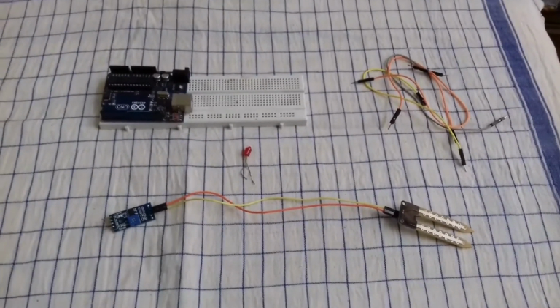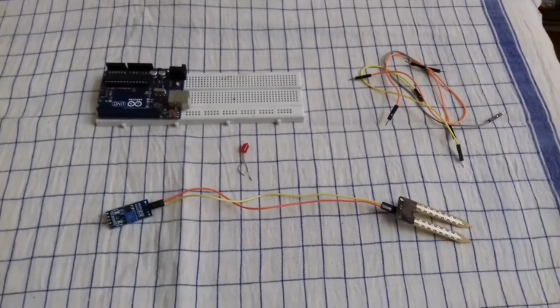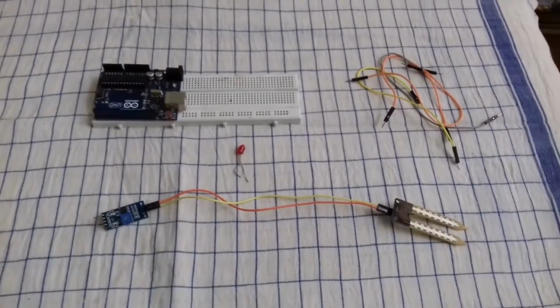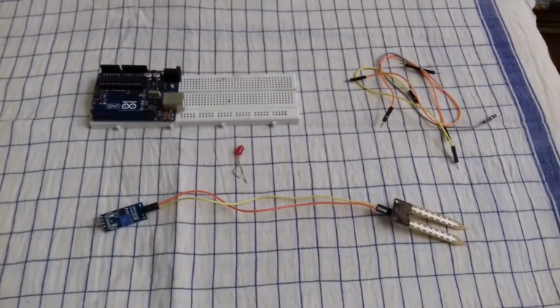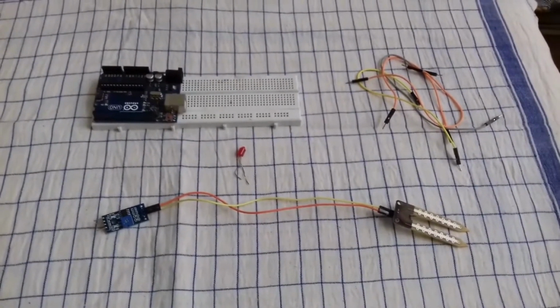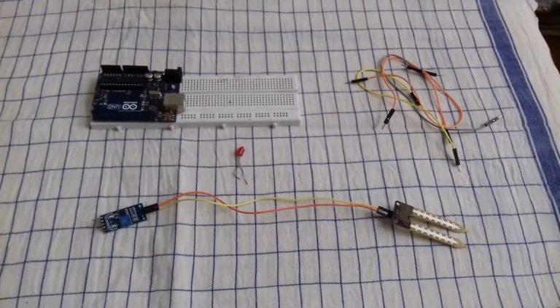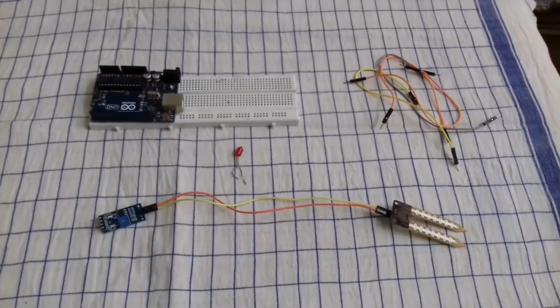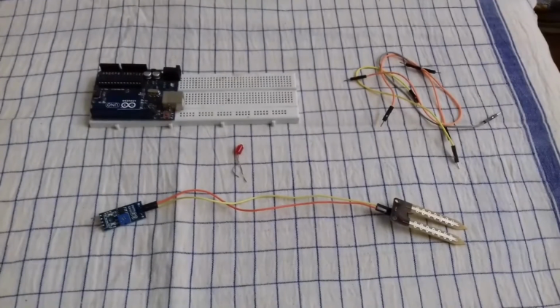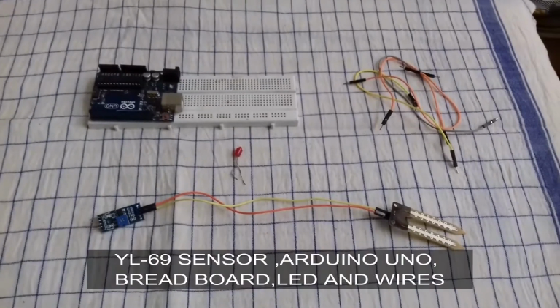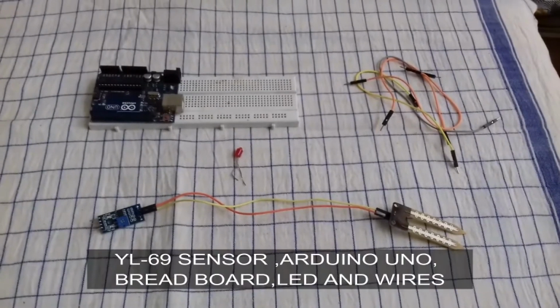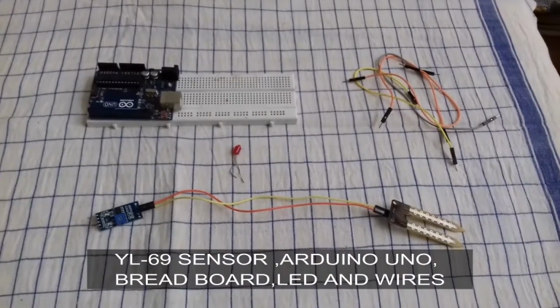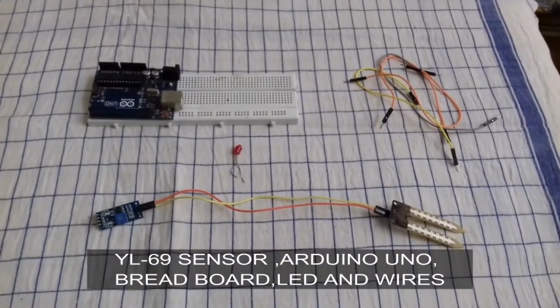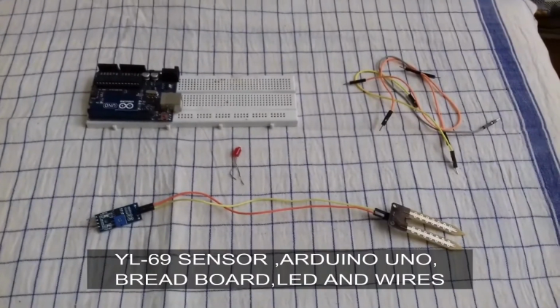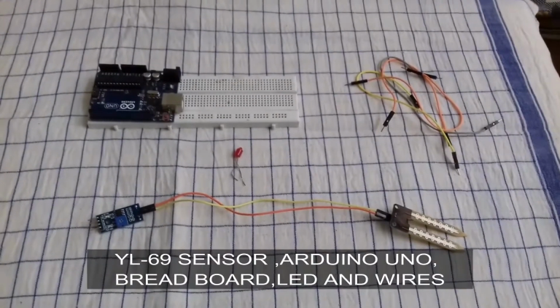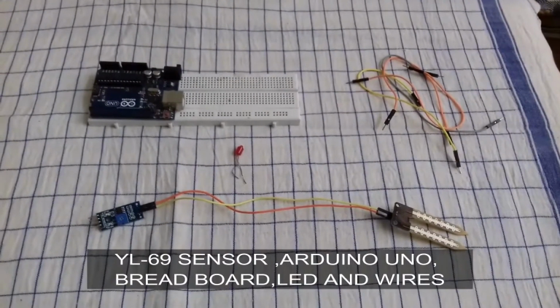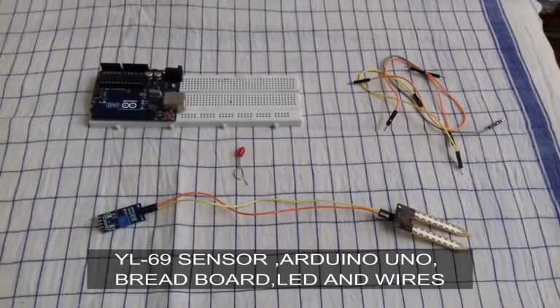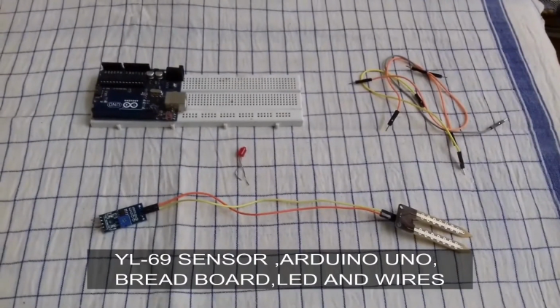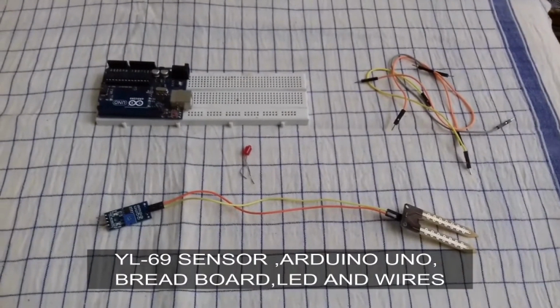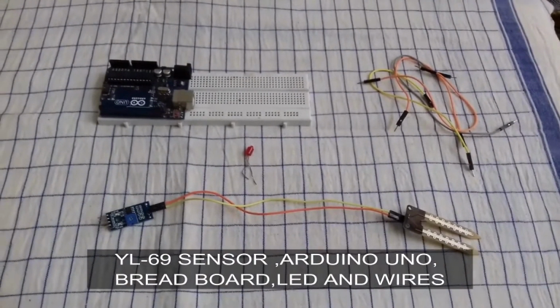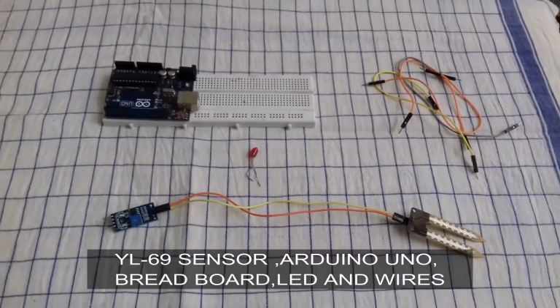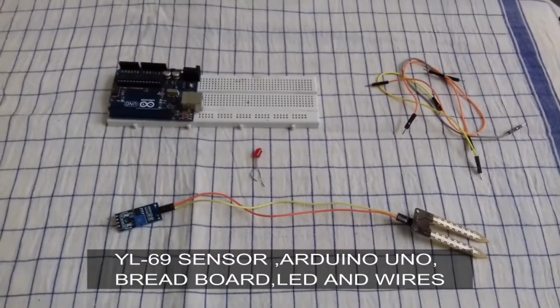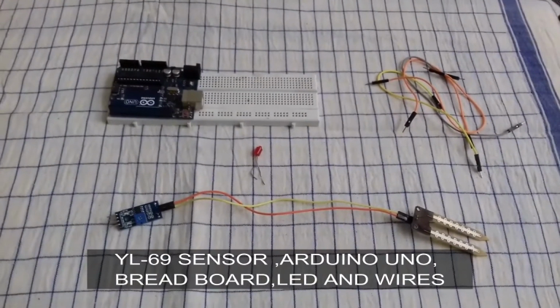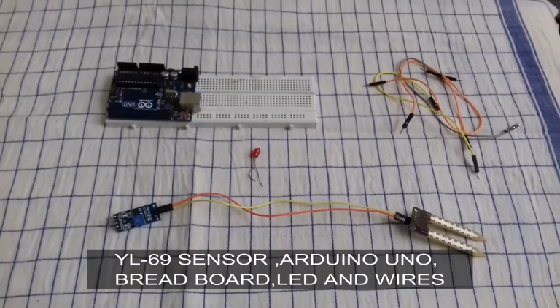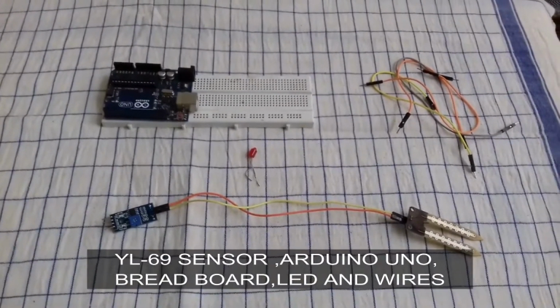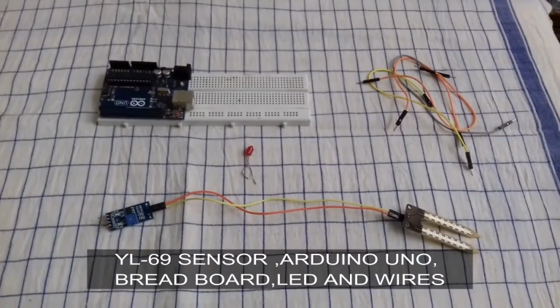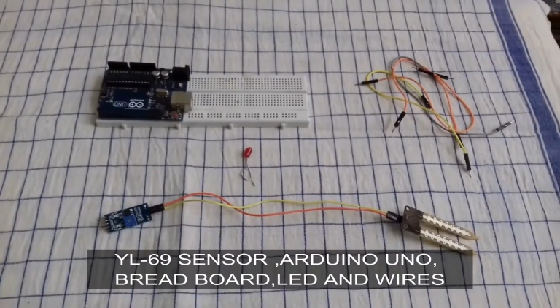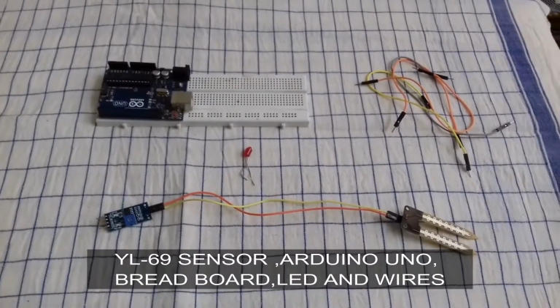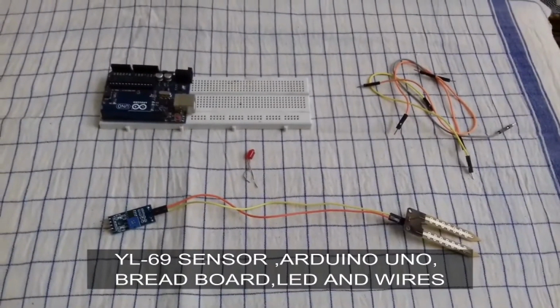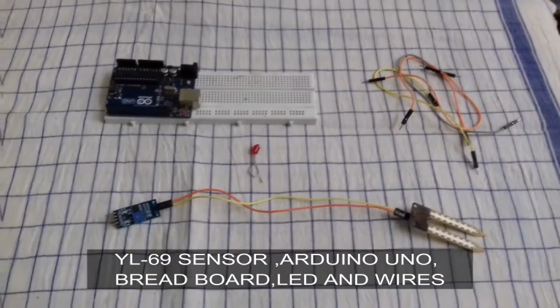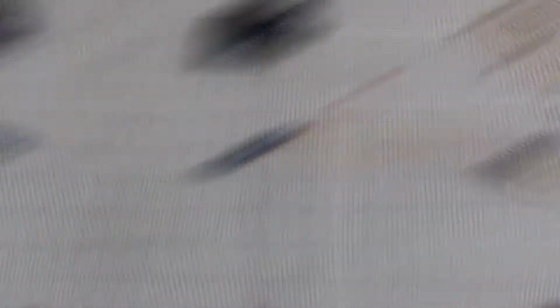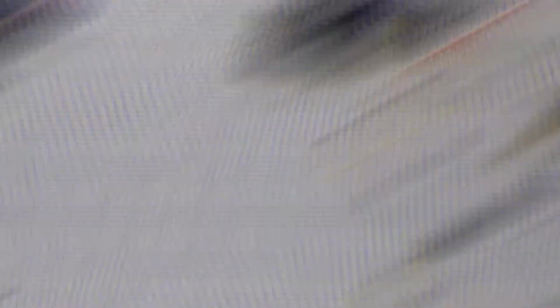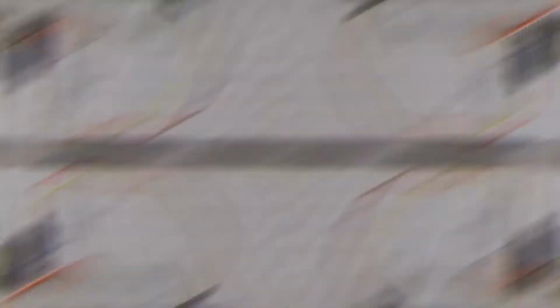The components needed are: Soil Moisture Sensors, Arduino UNO, Breadboard, LED, and wires.